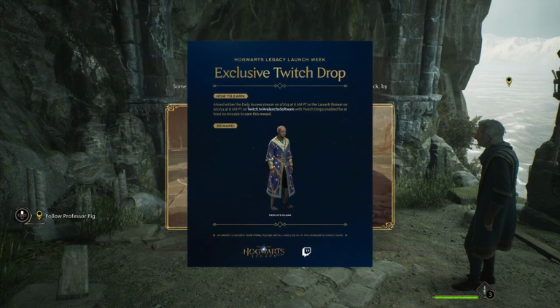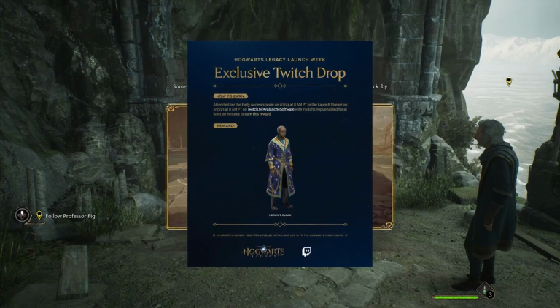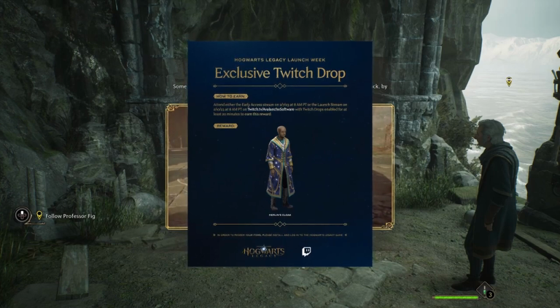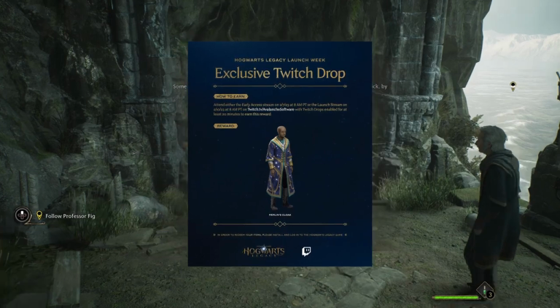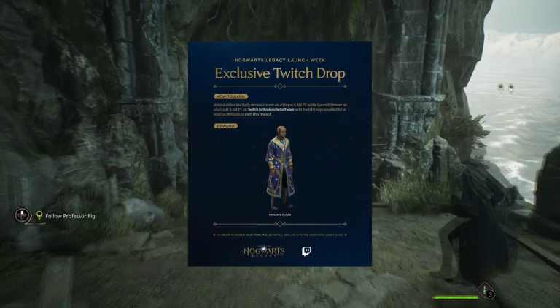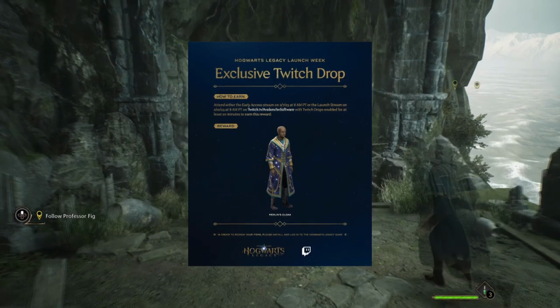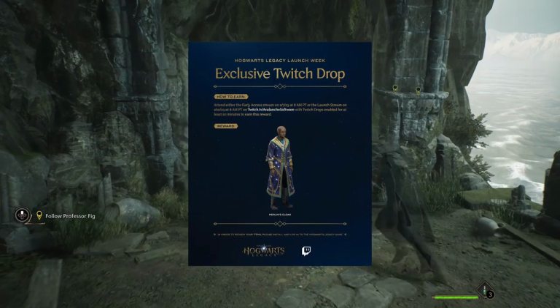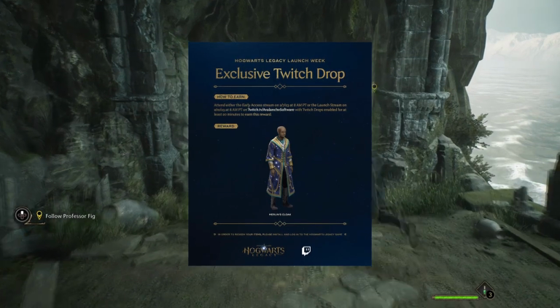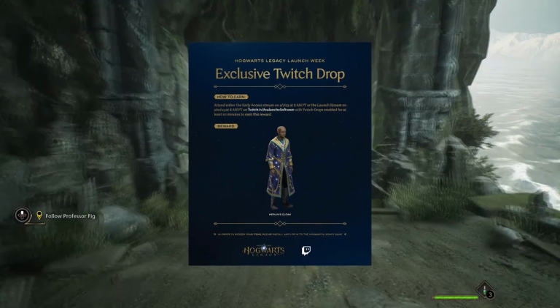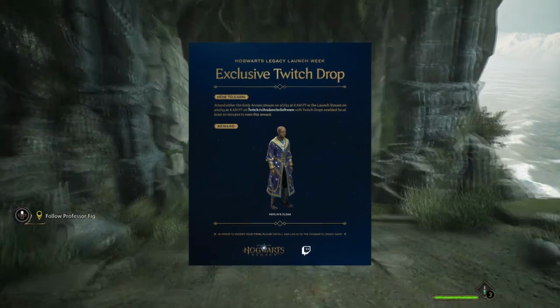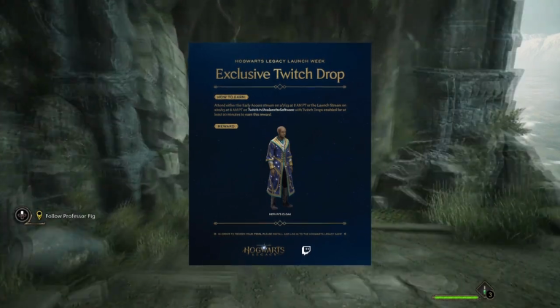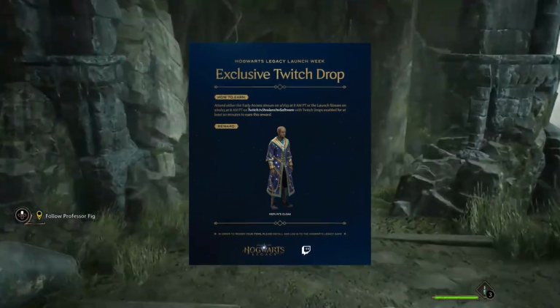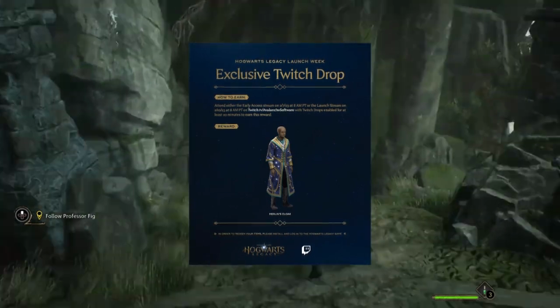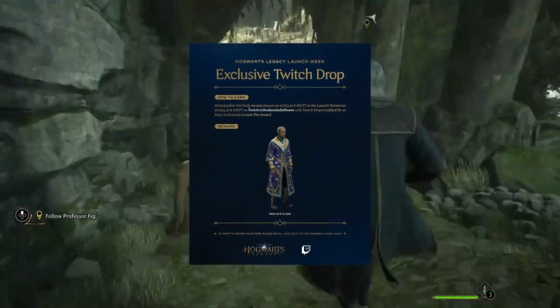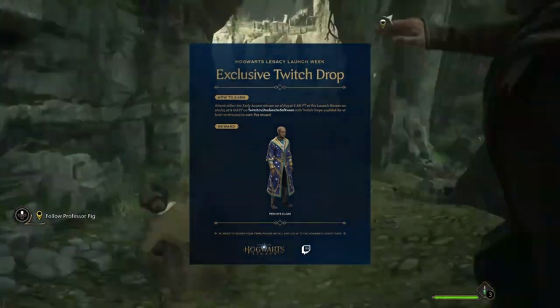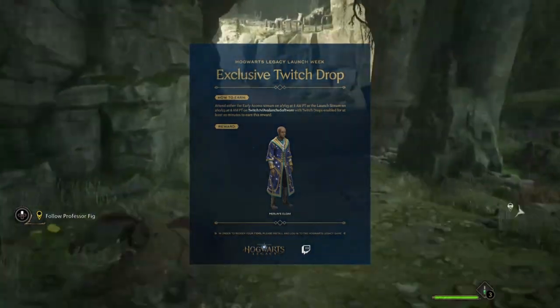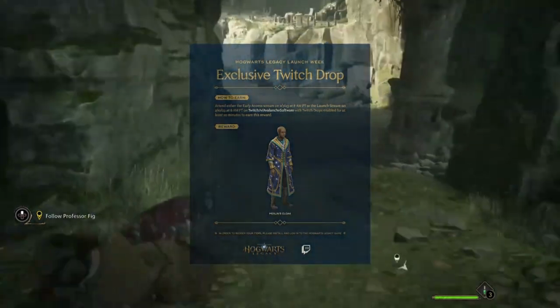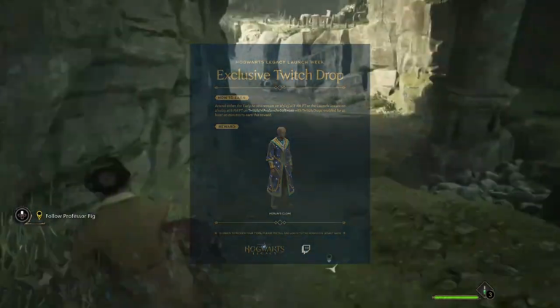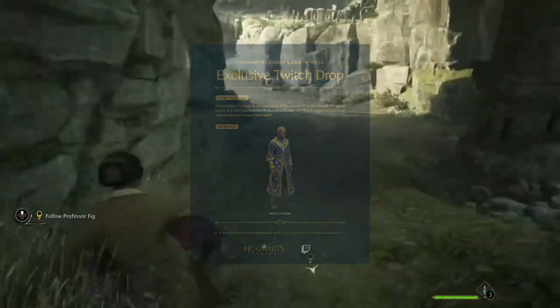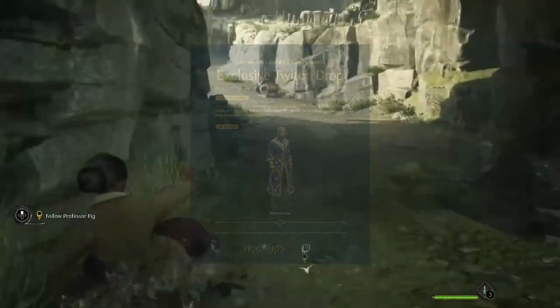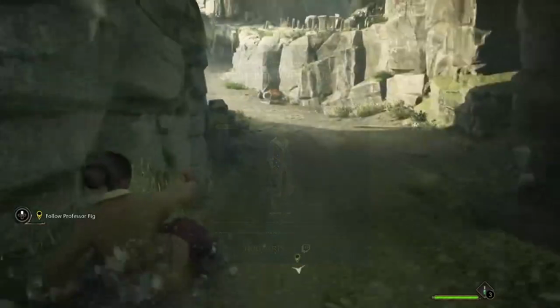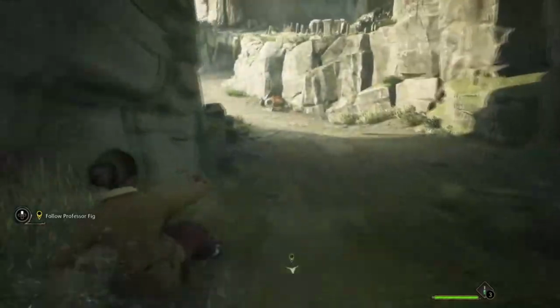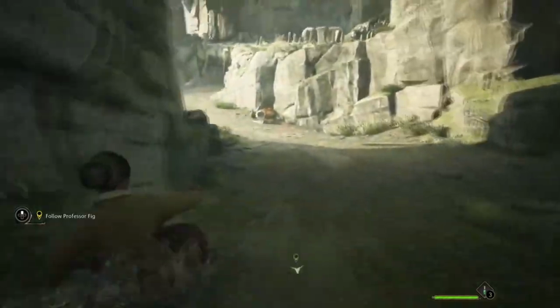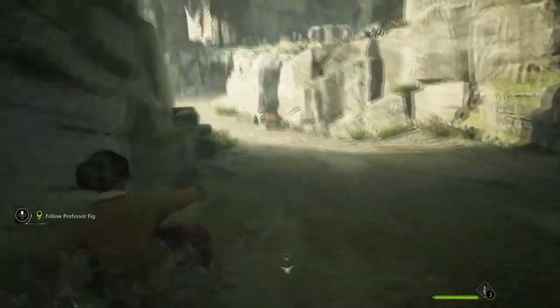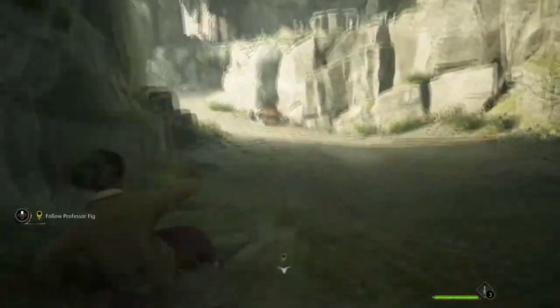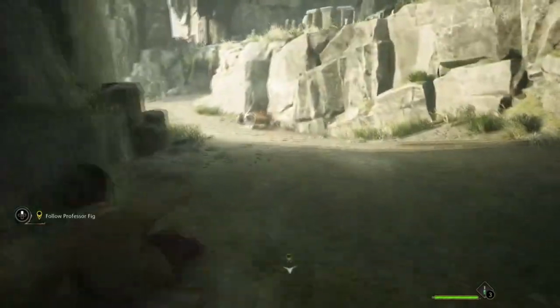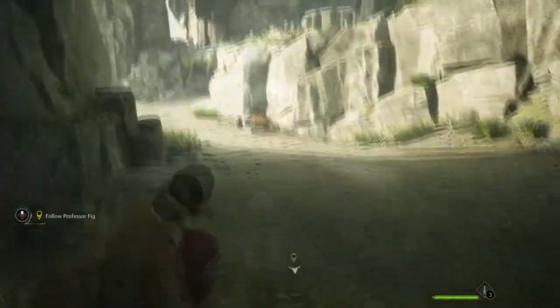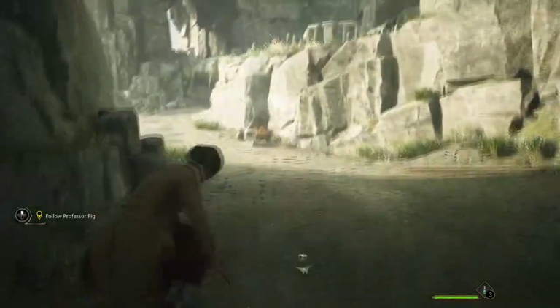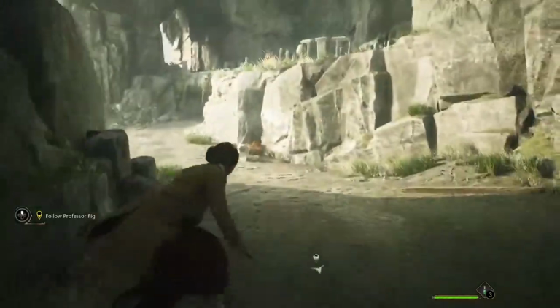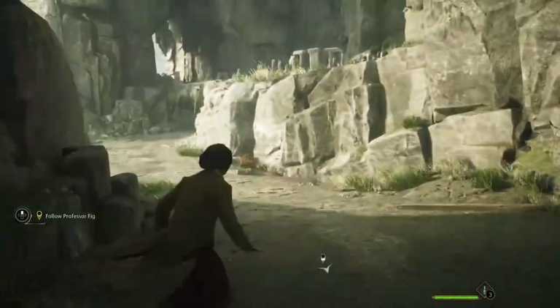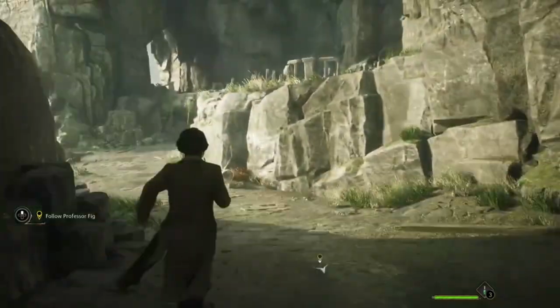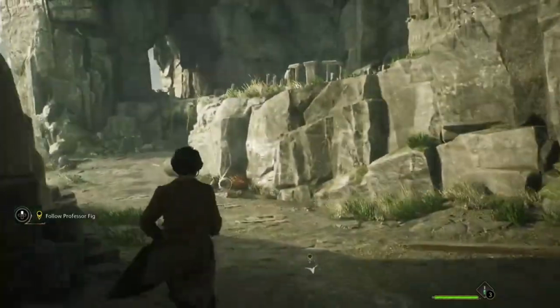I will leave a link in the description down below. So as you can see on the screen right now we got a tweet from Hogwarts Legacy.